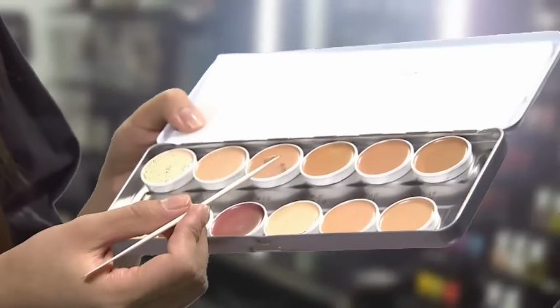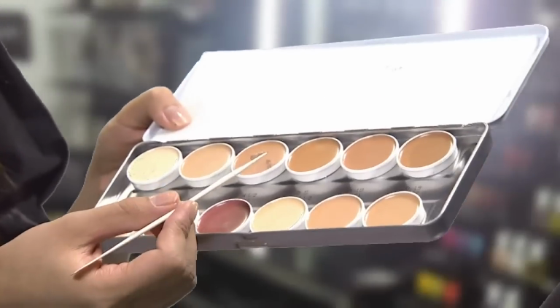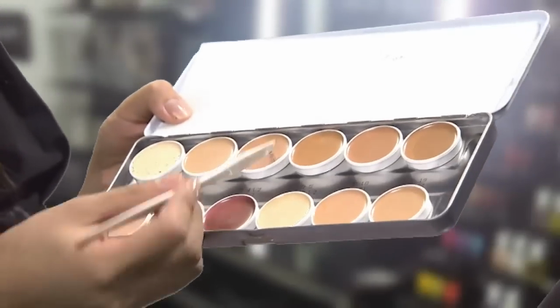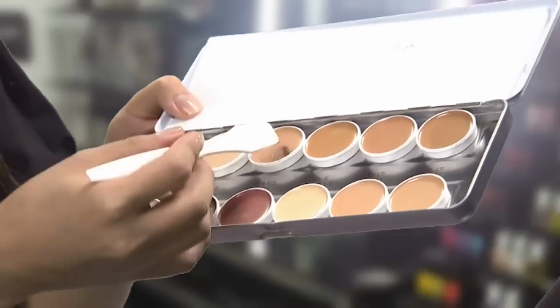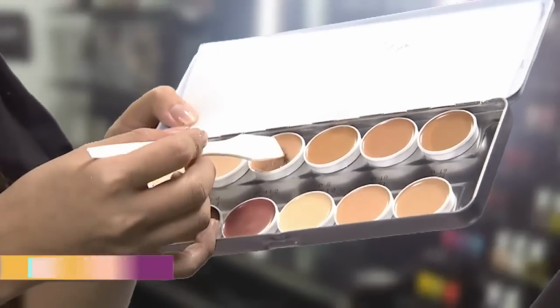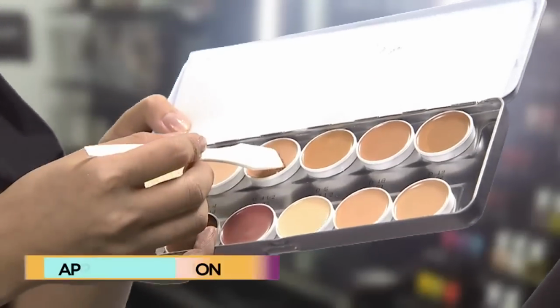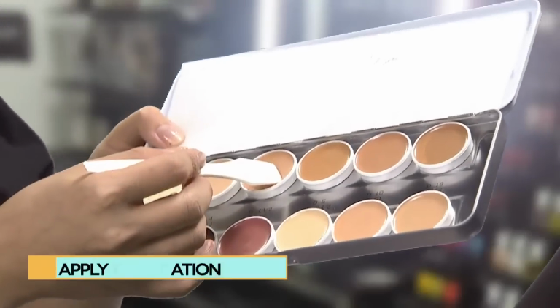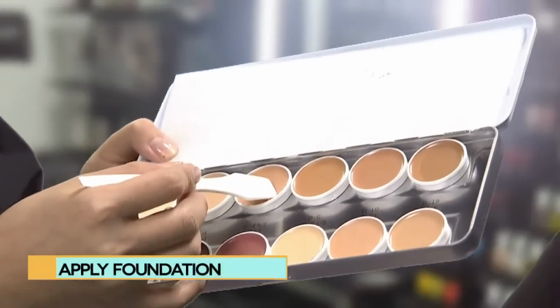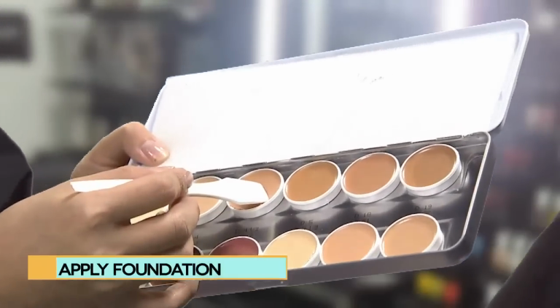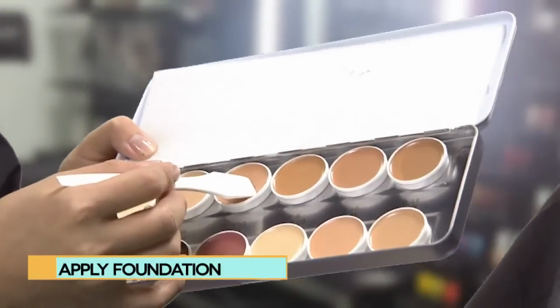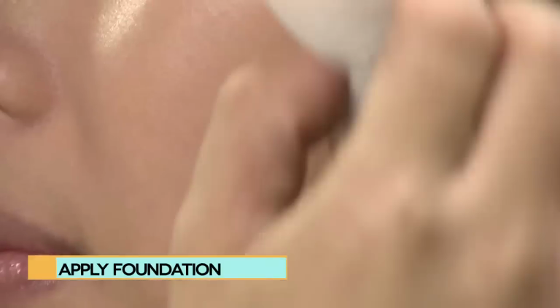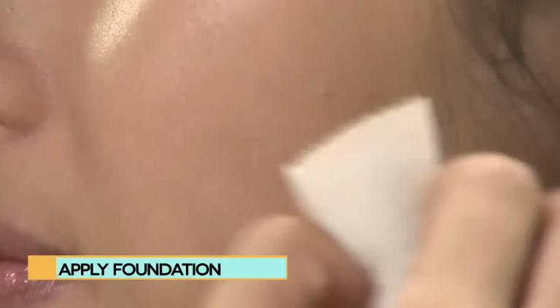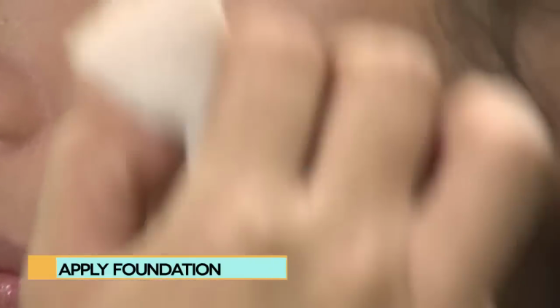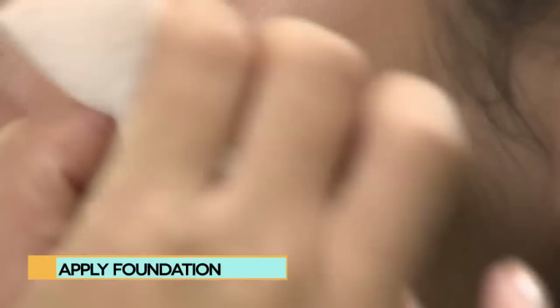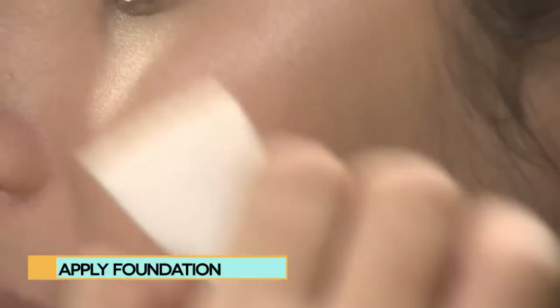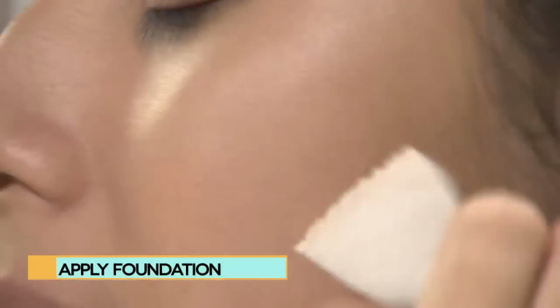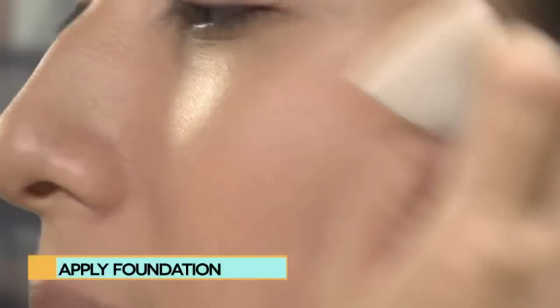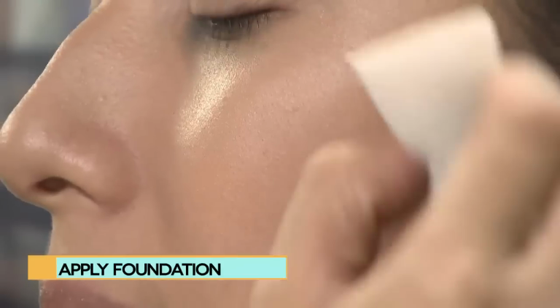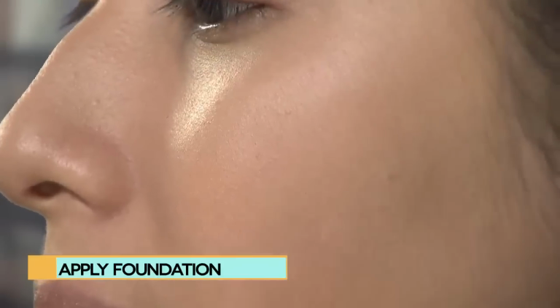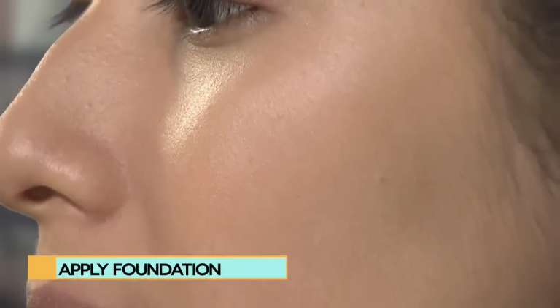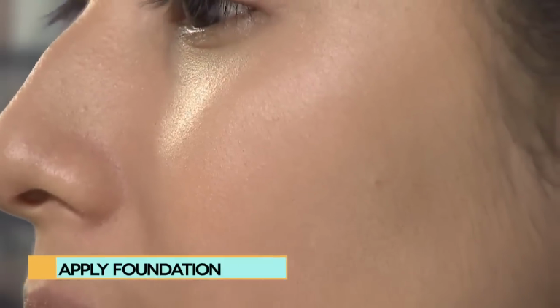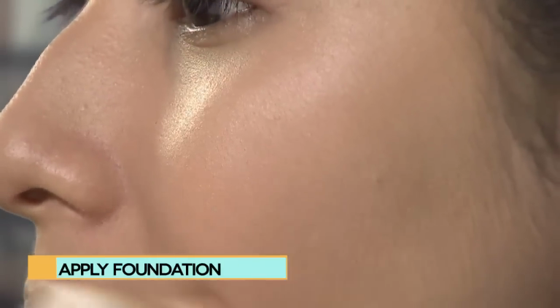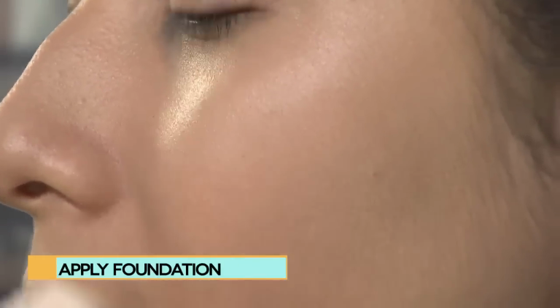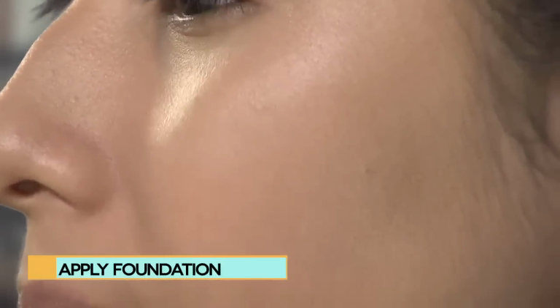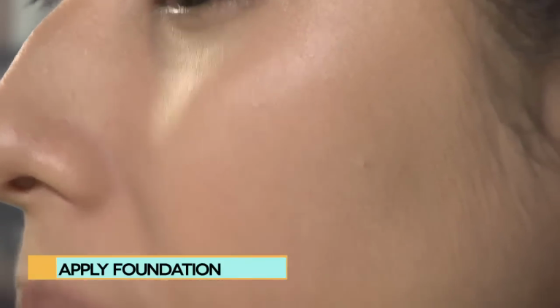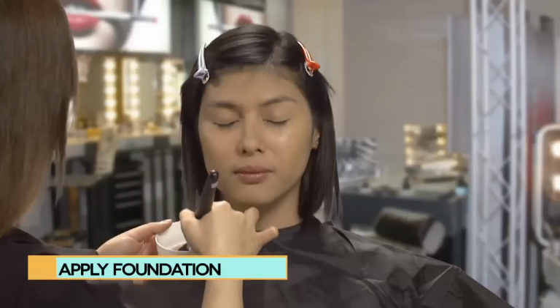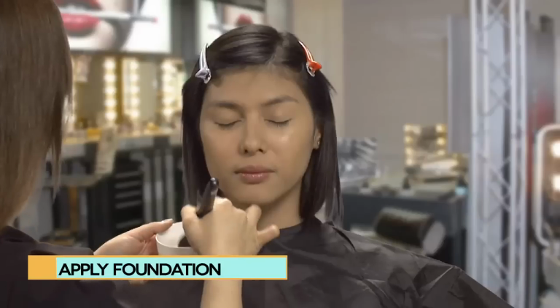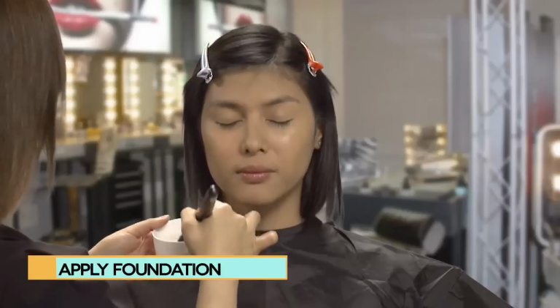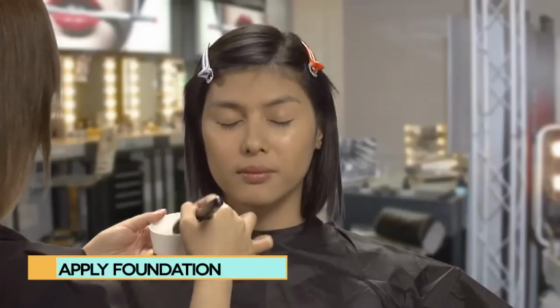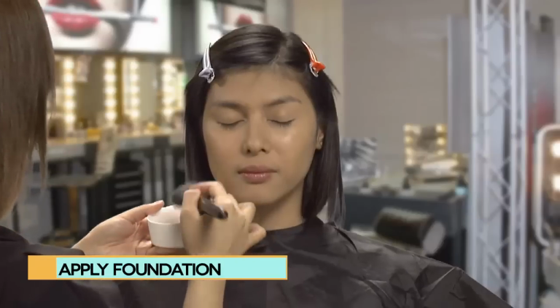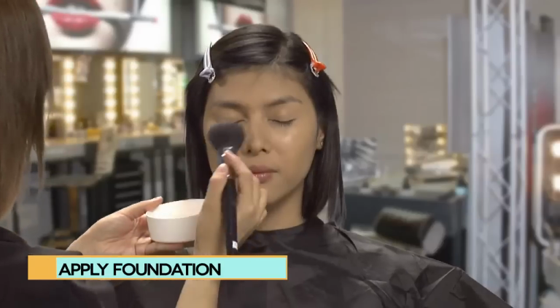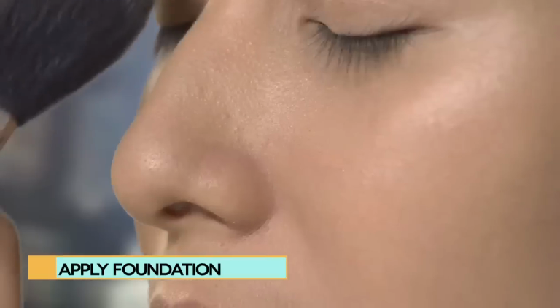We start with a light foundation, something that will look fresh throughout the day with little fuss.